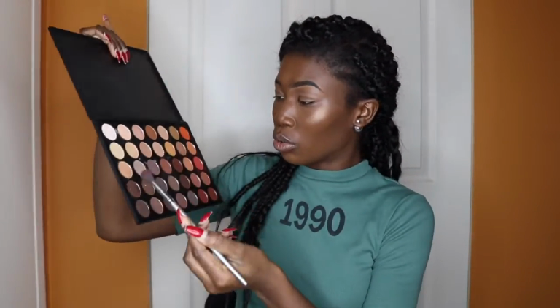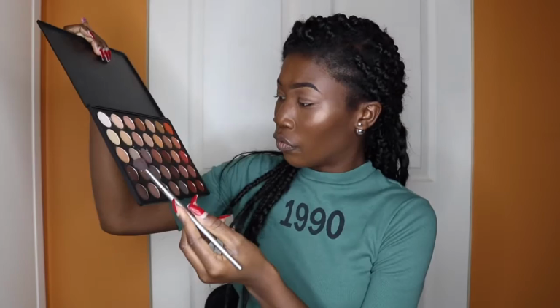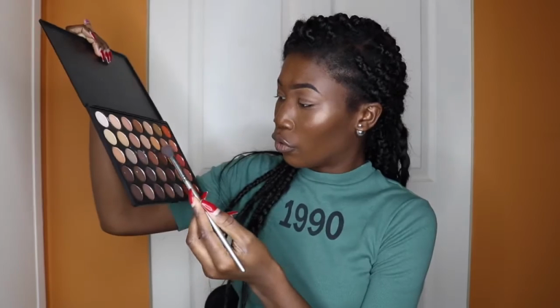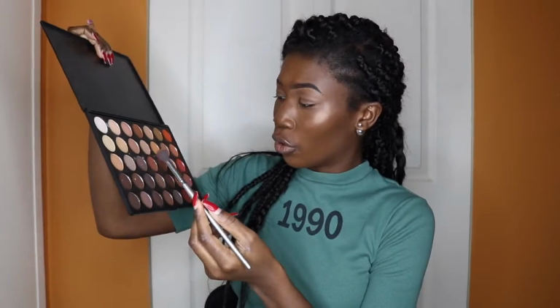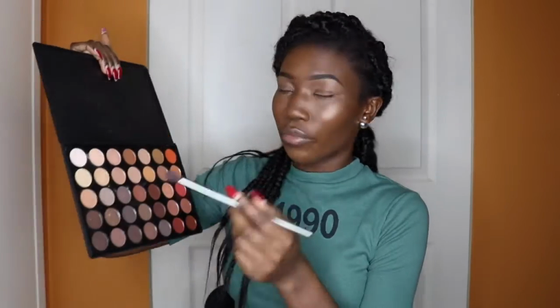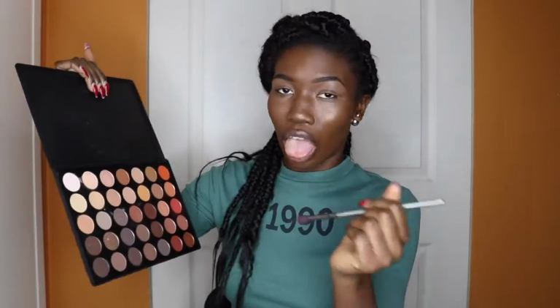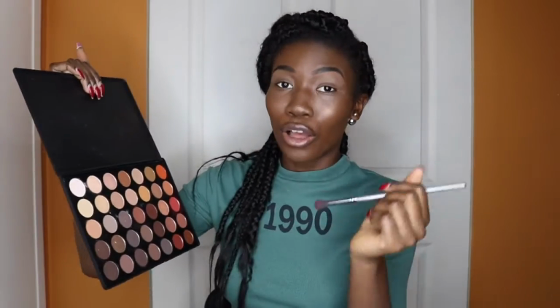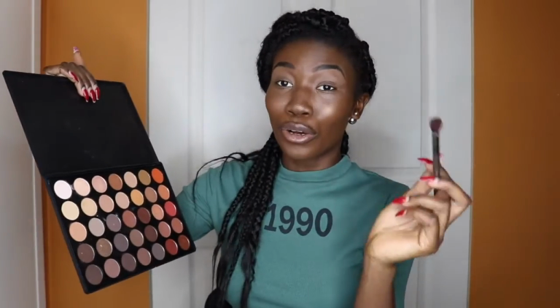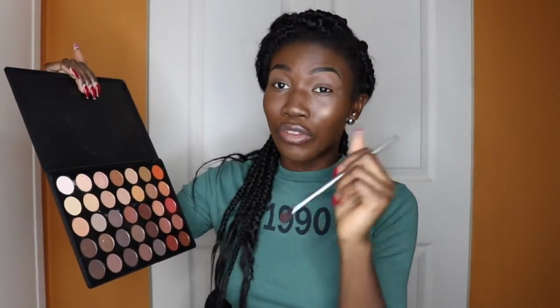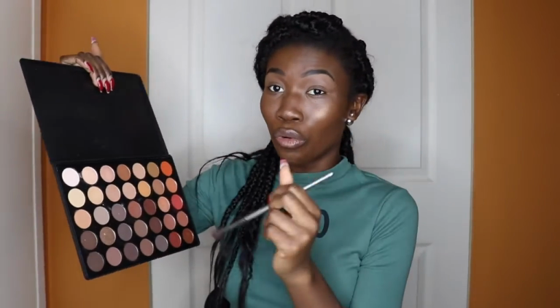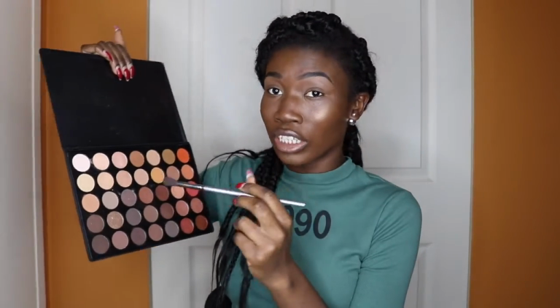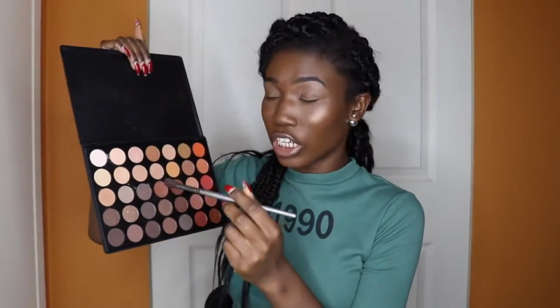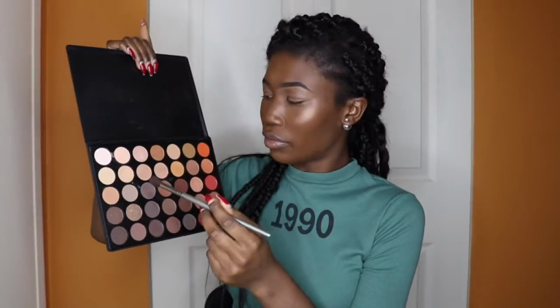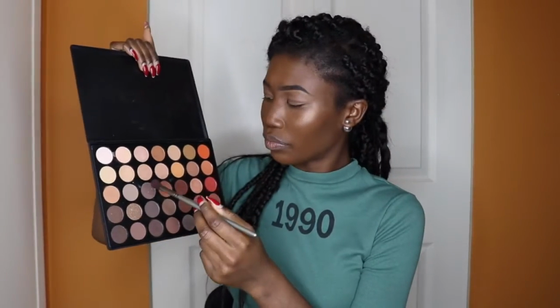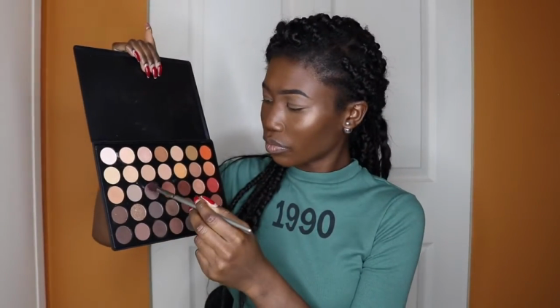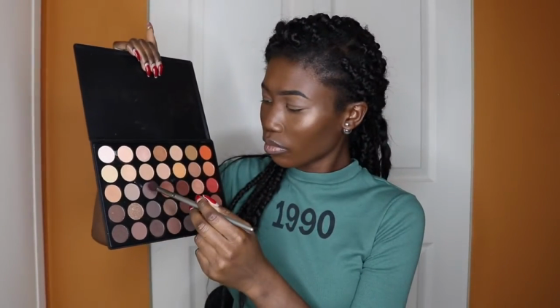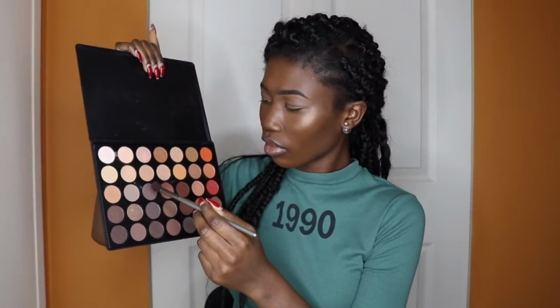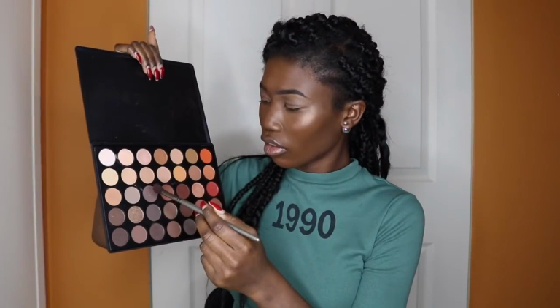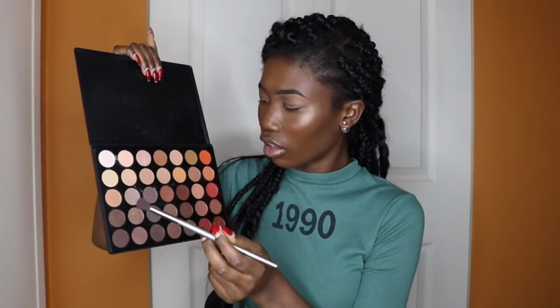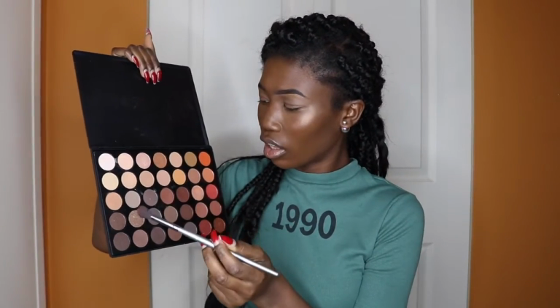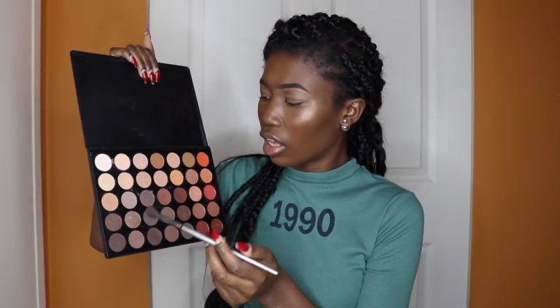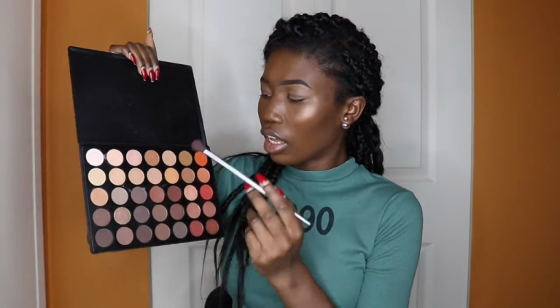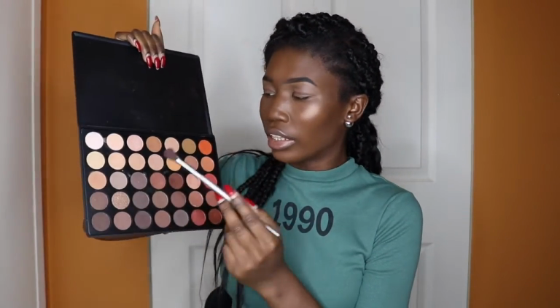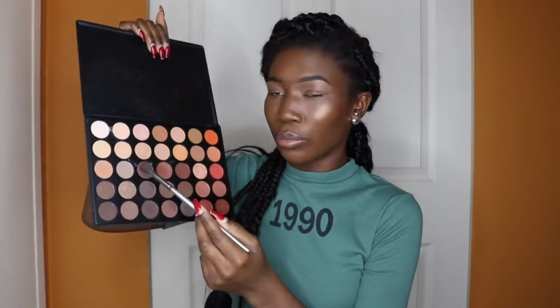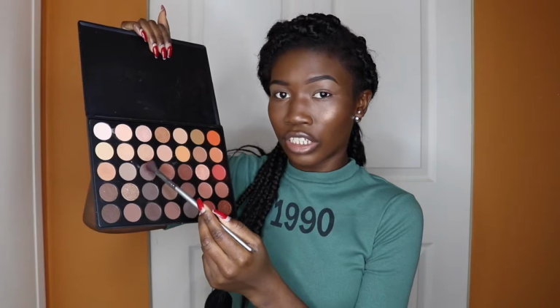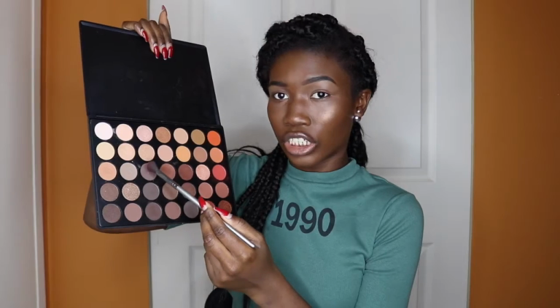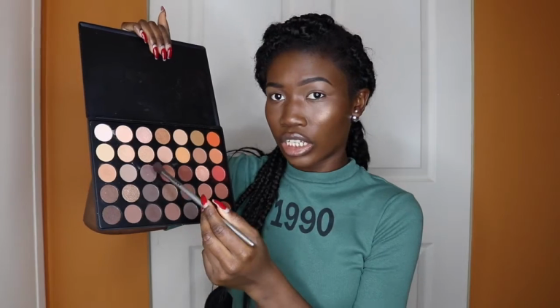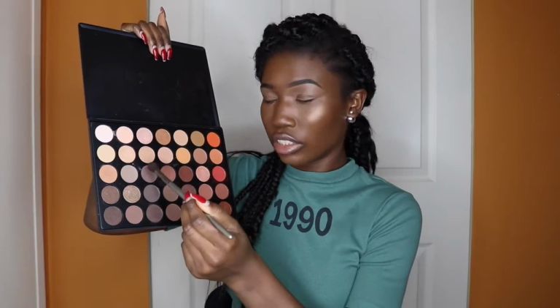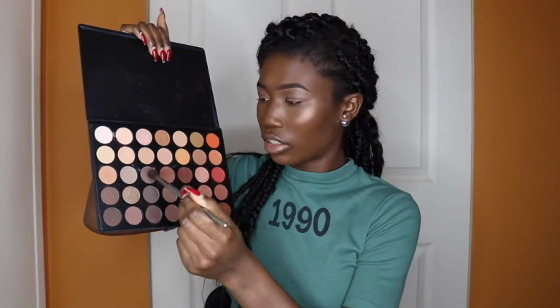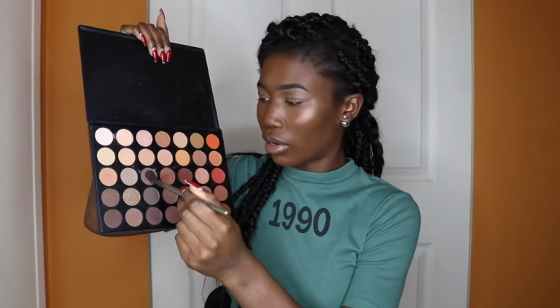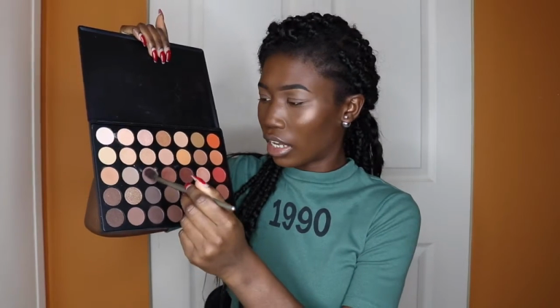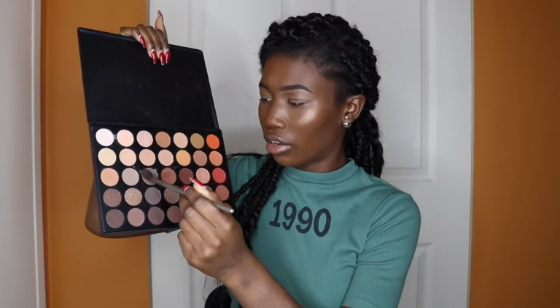On my channel you'll always see the same palette I use for eyeshadow, even though I don't do eyeshadow often. So I'll just go with the brownie shade right here.